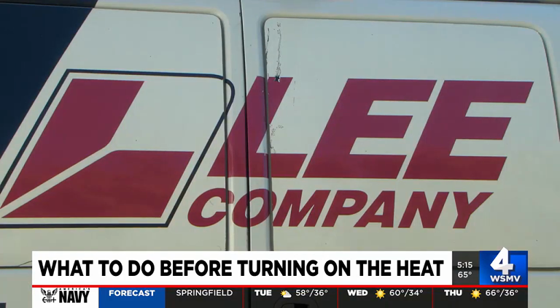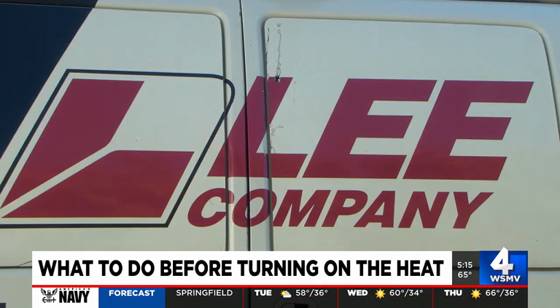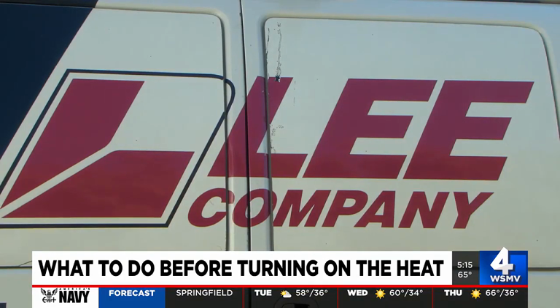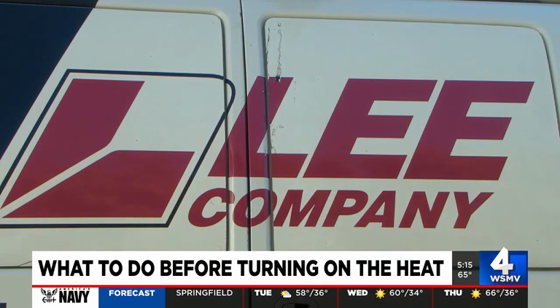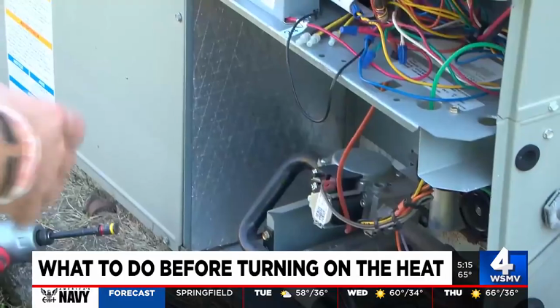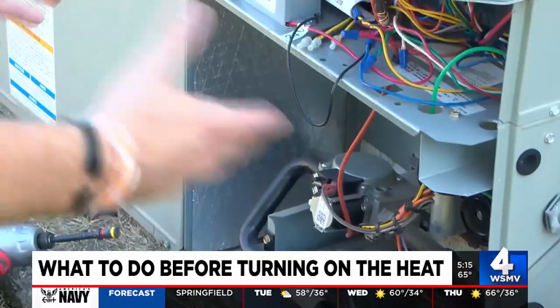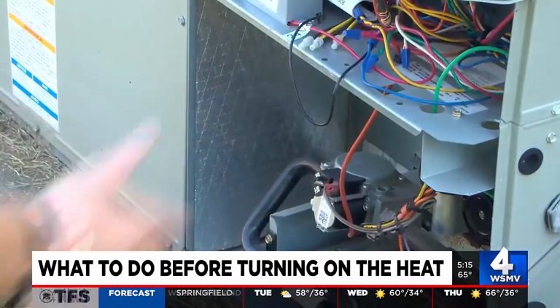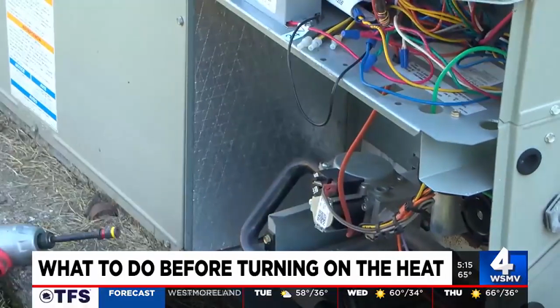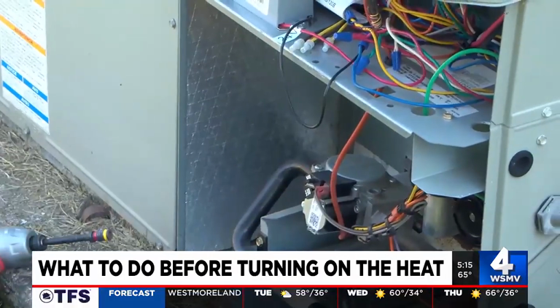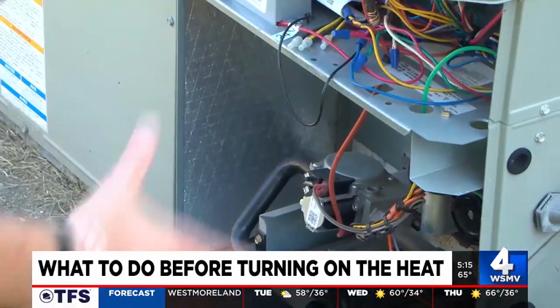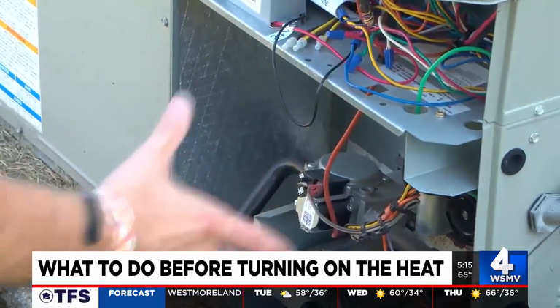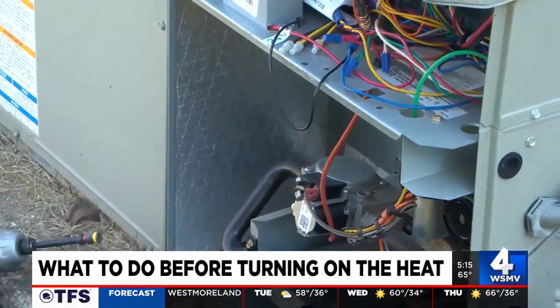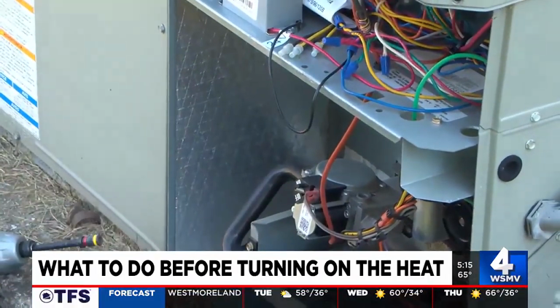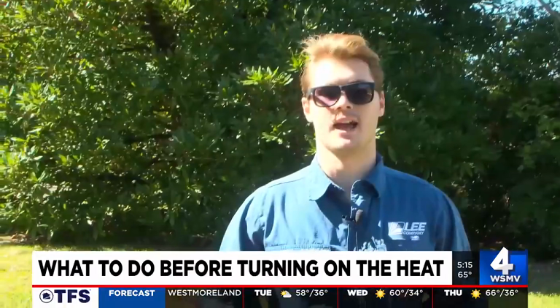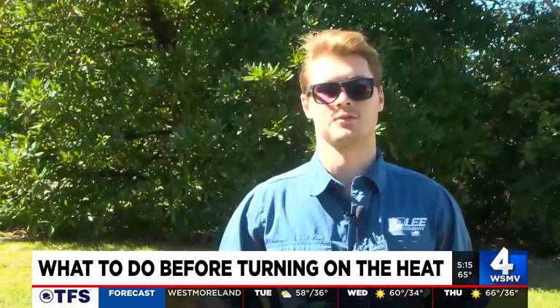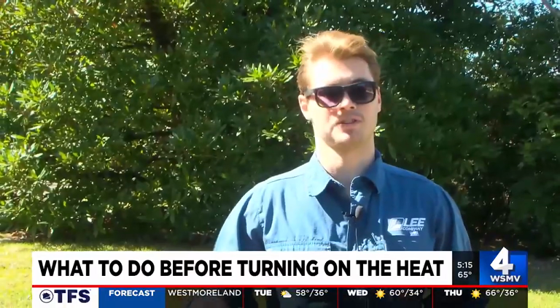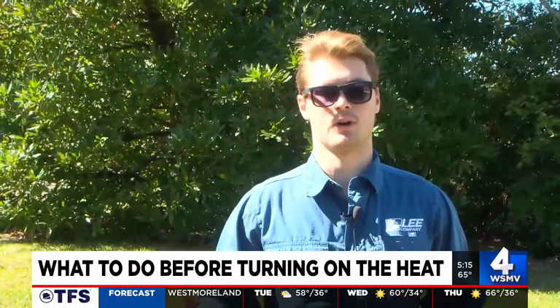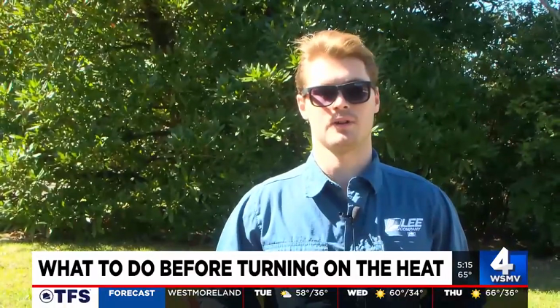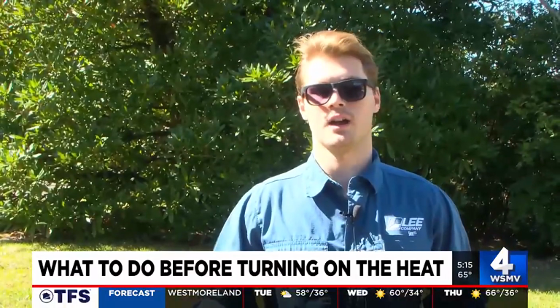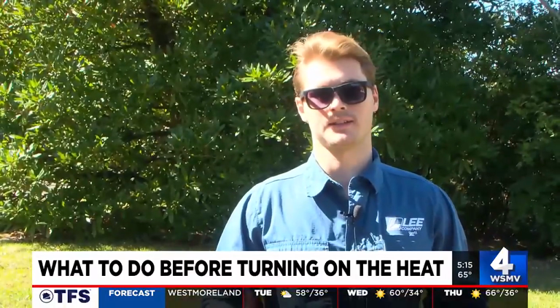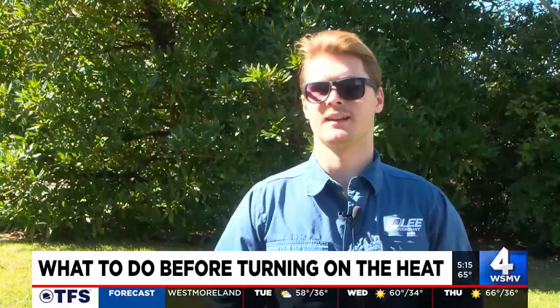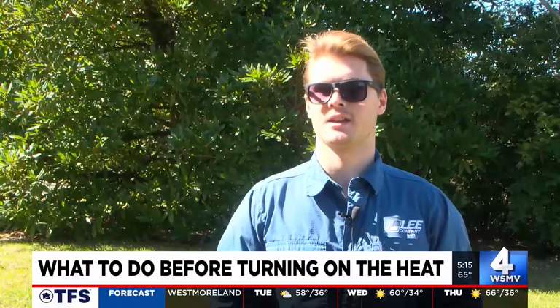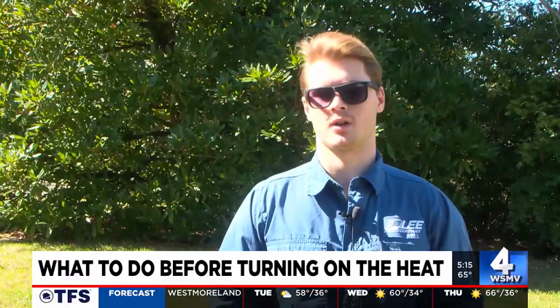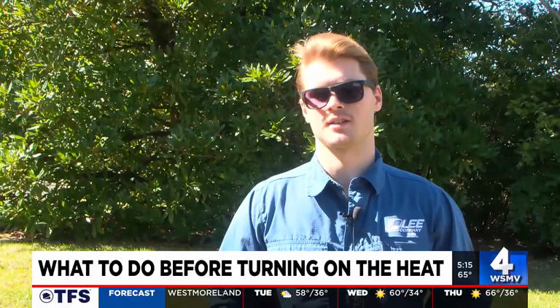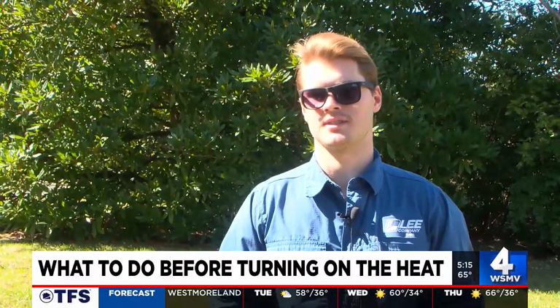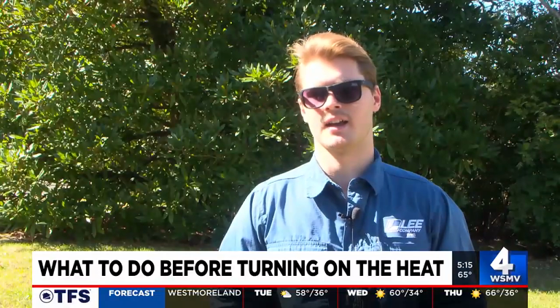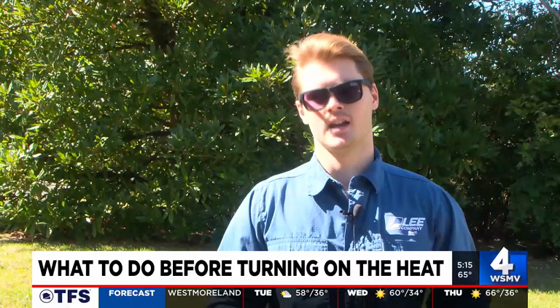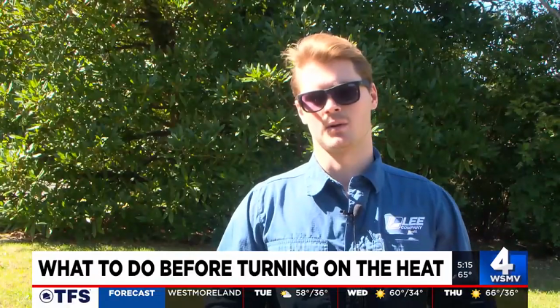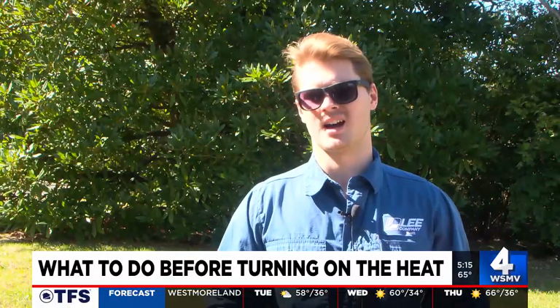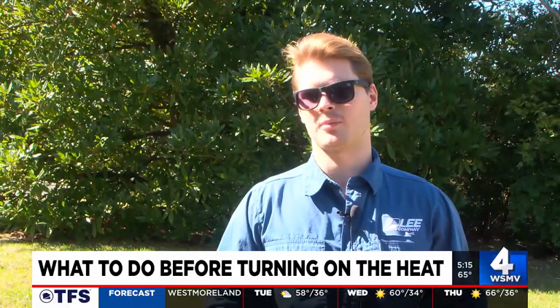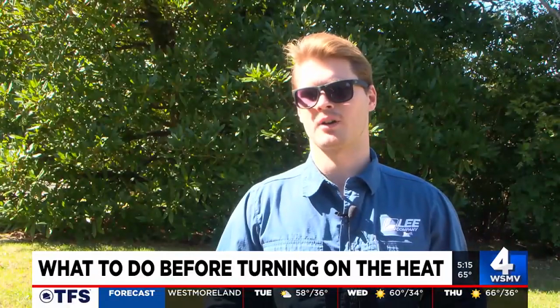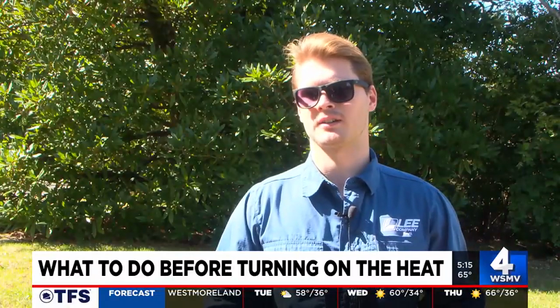If the unit keeps running and running and running, and the temperature does not rise in the house whatsoever, that's a good indication that it's not operating correctly.